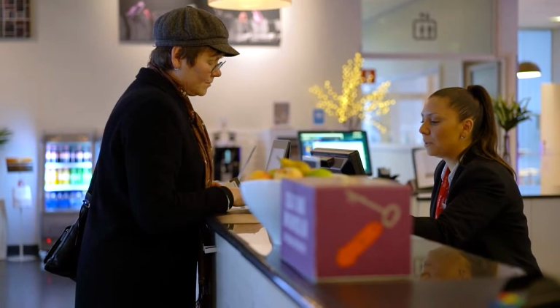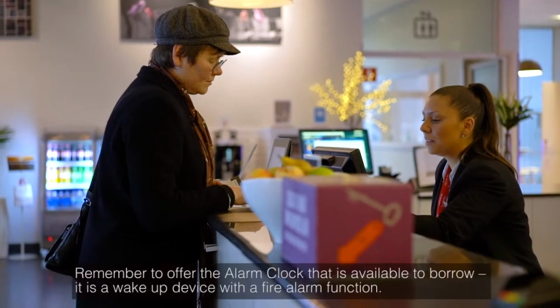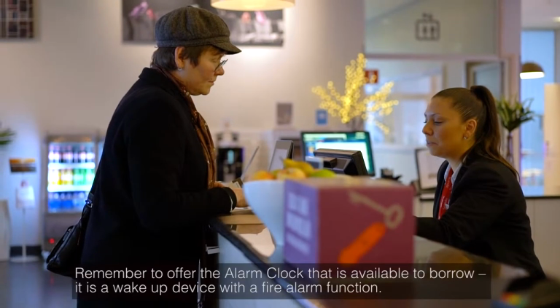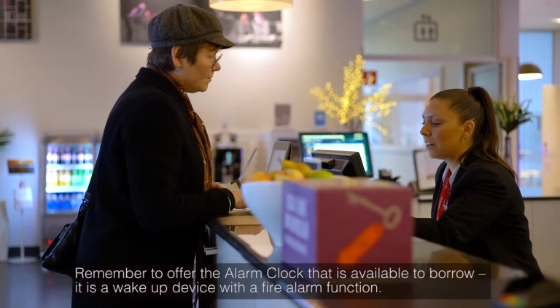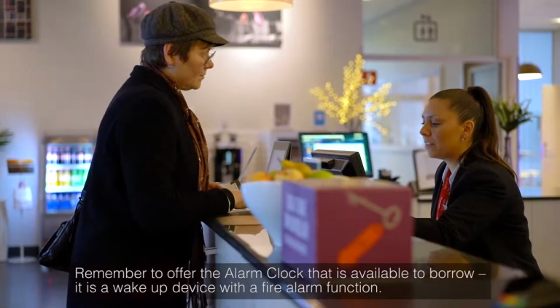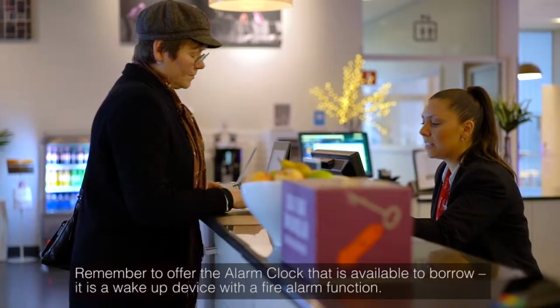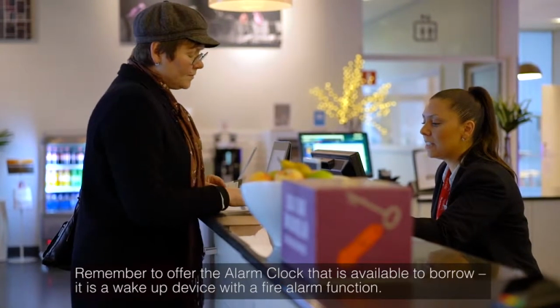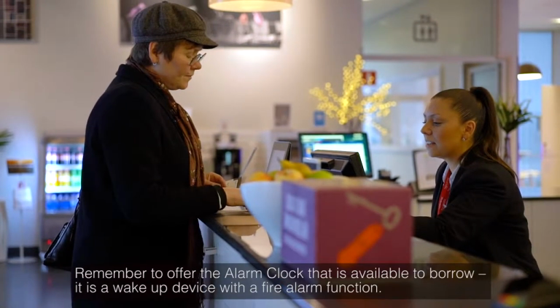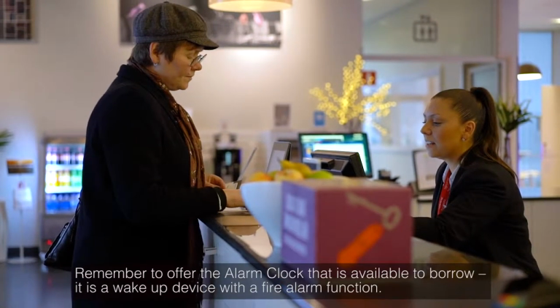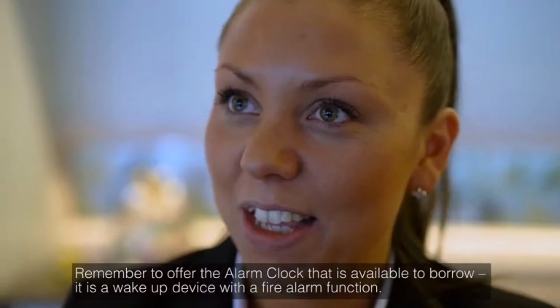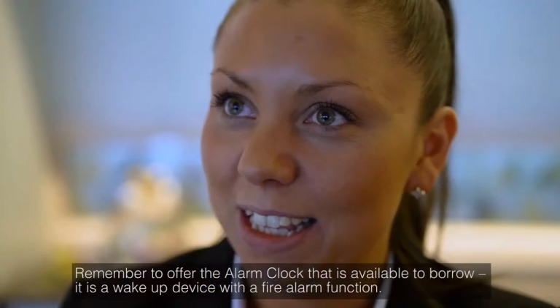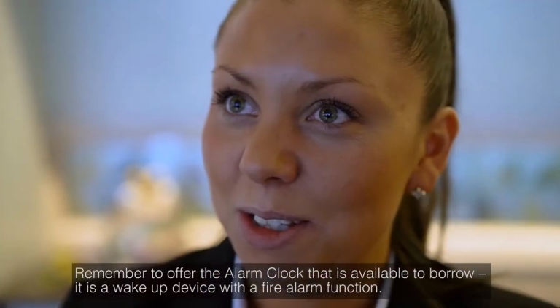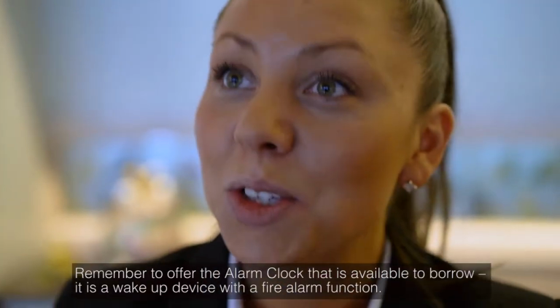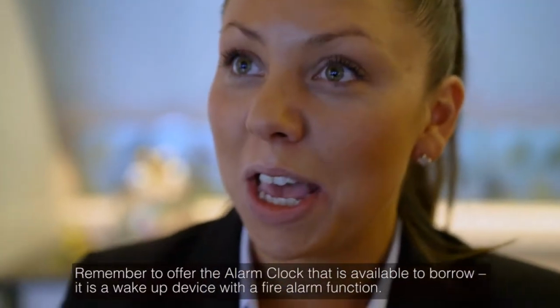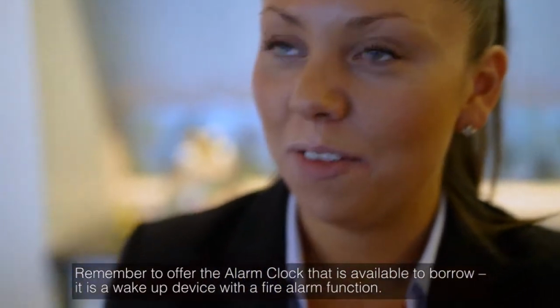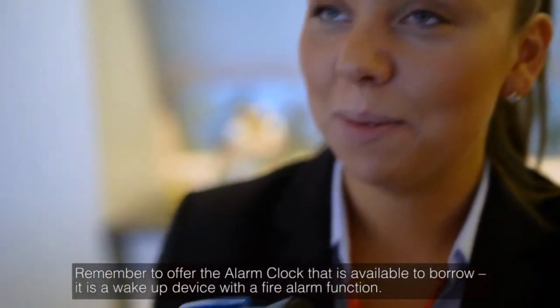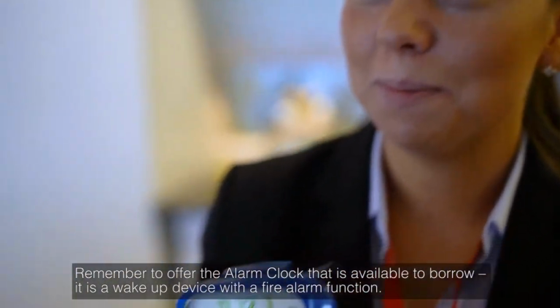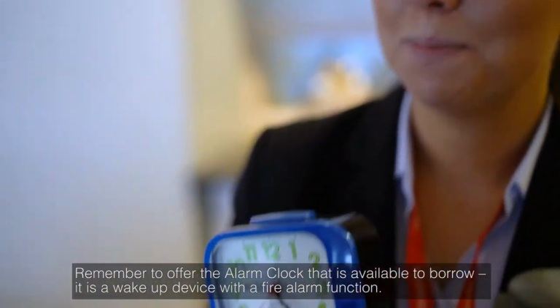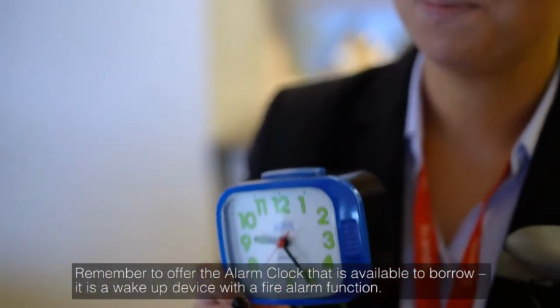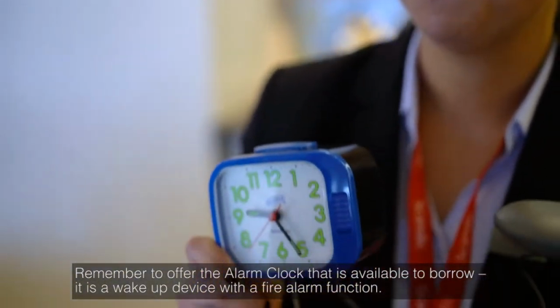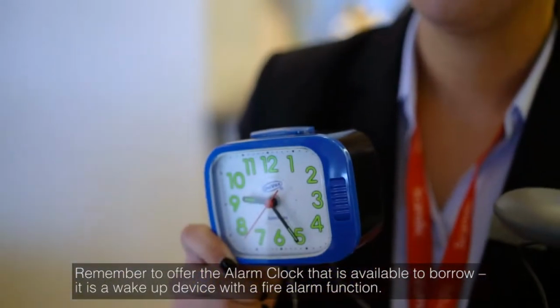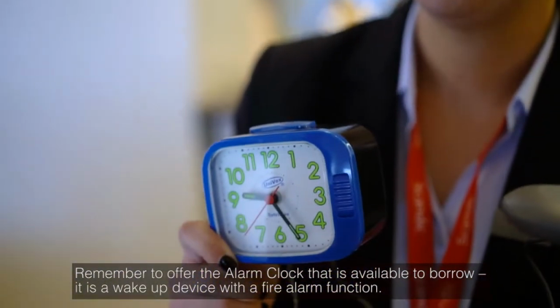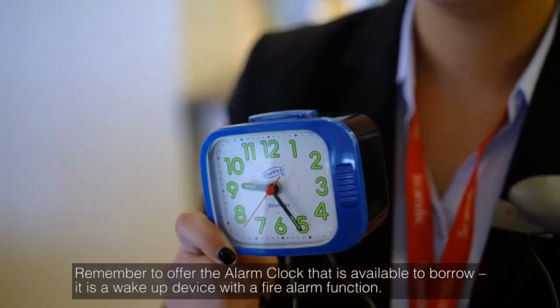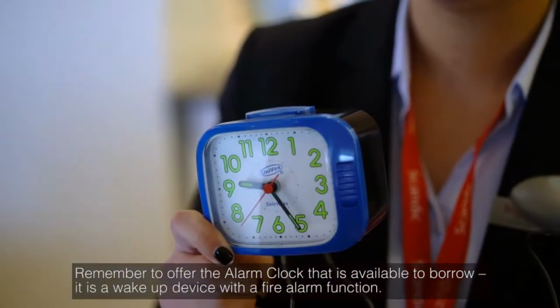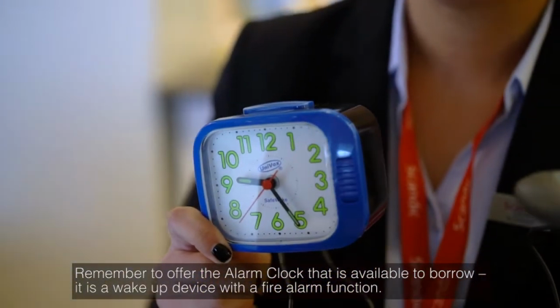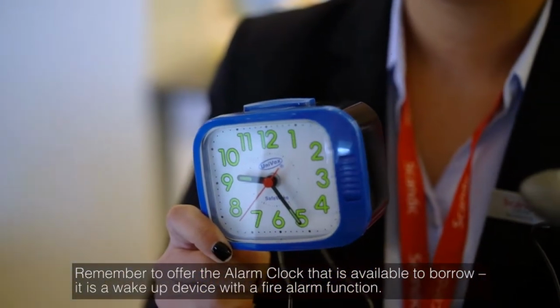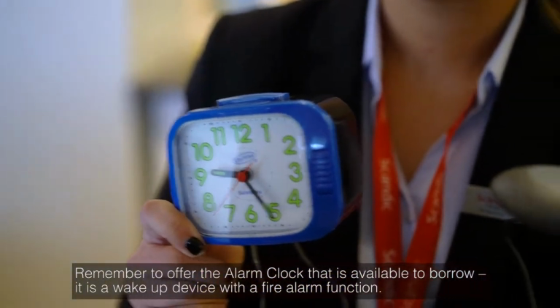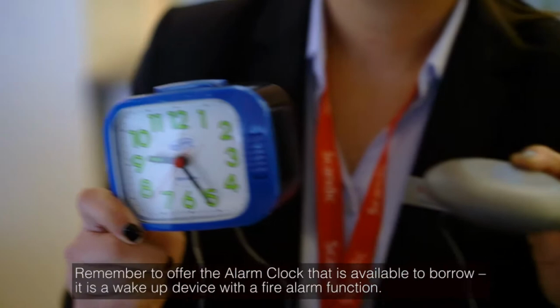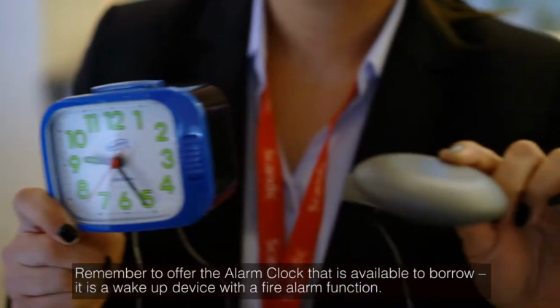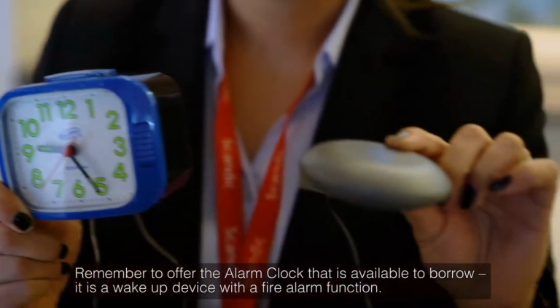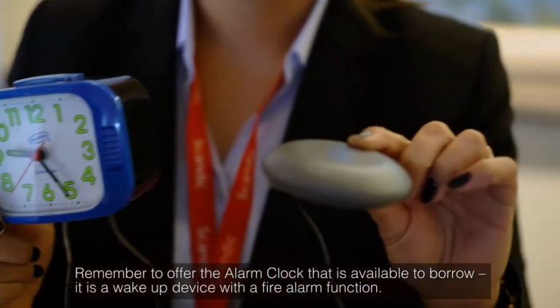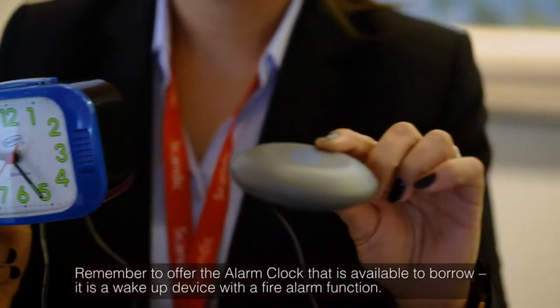Remember to offer the alarm clock that is available to borrow. It is a wake-up device with a fire alarm function.